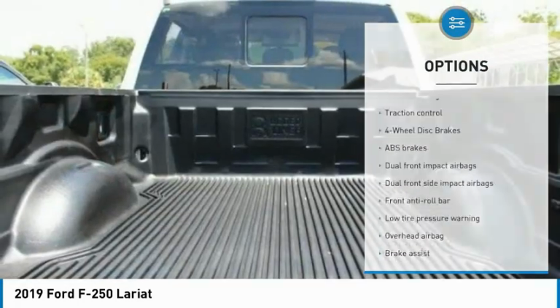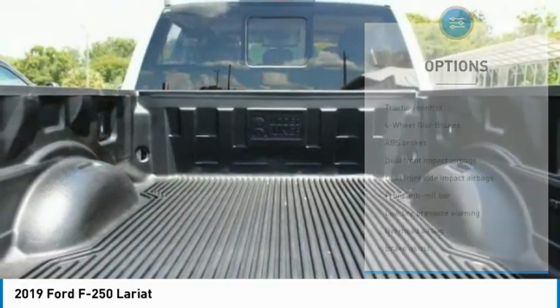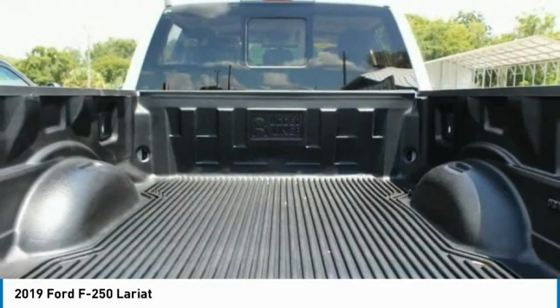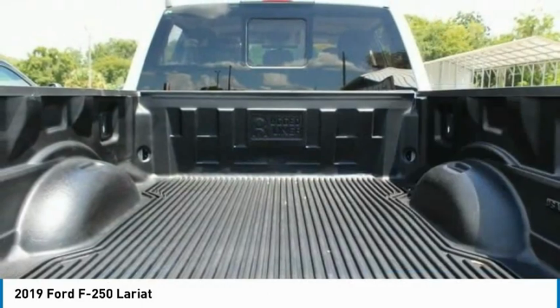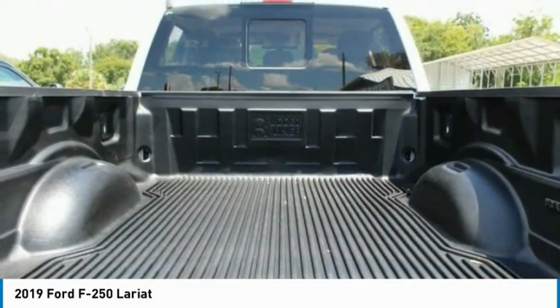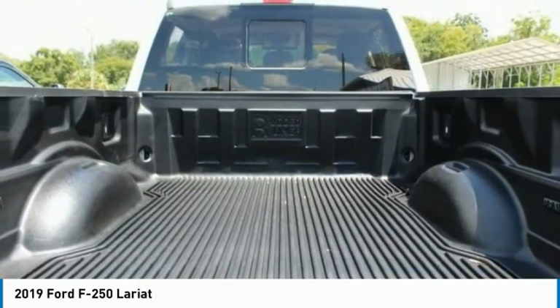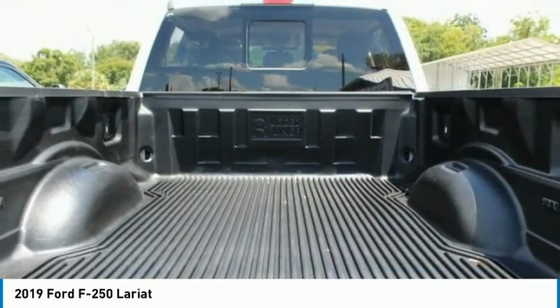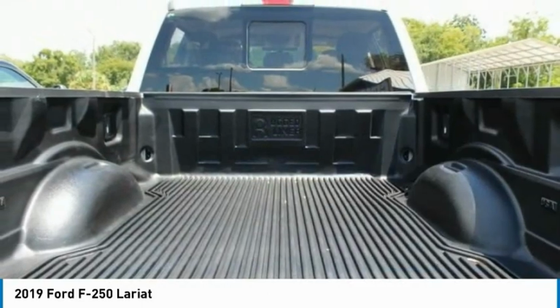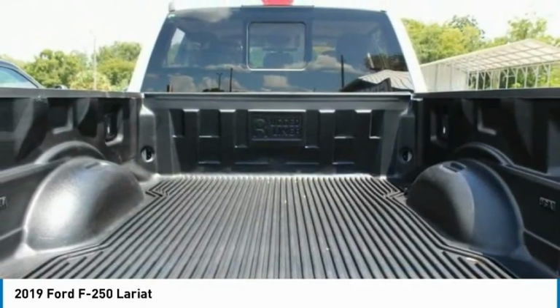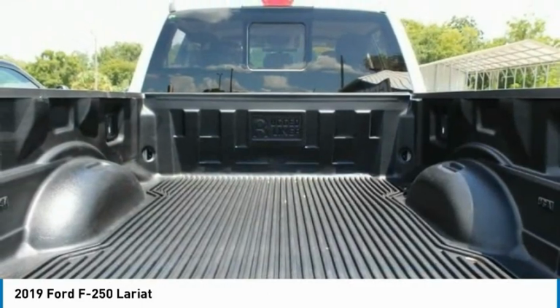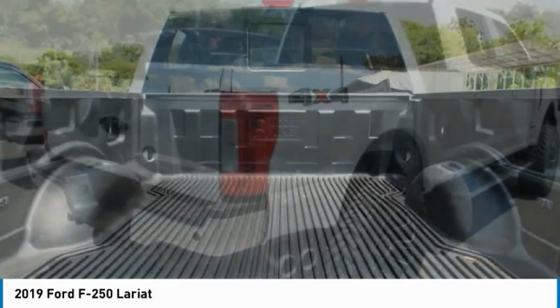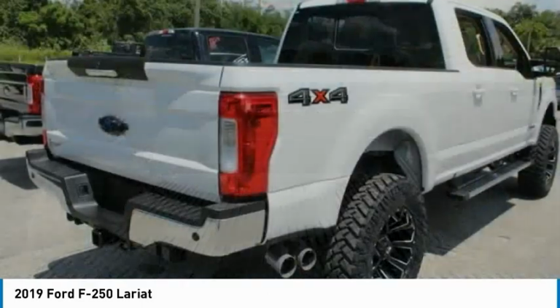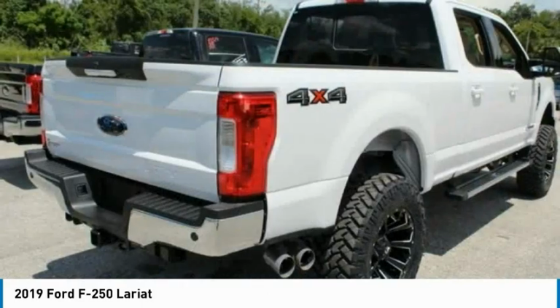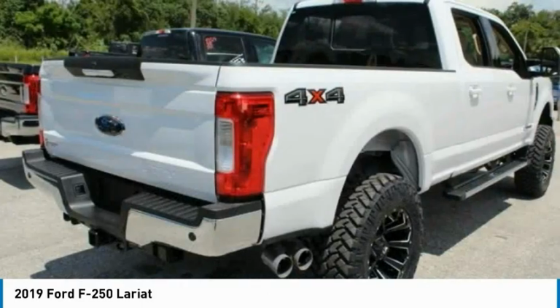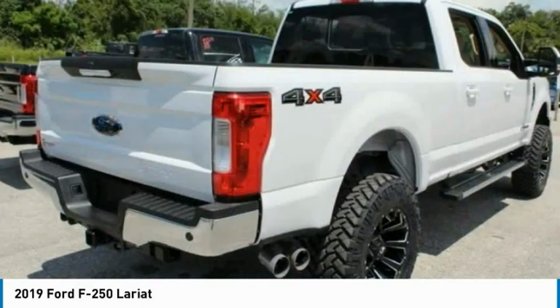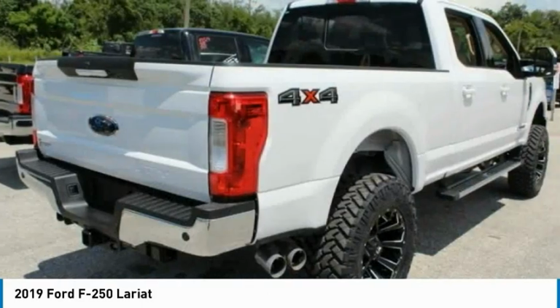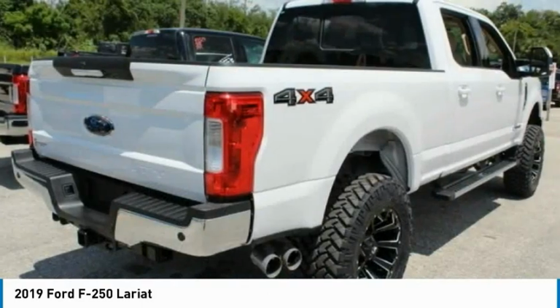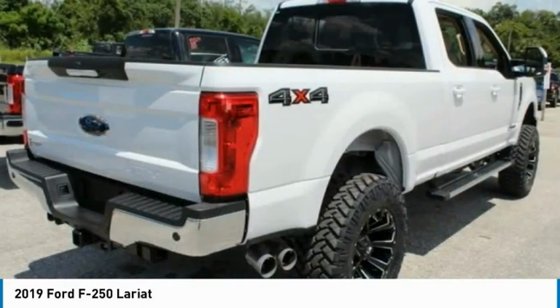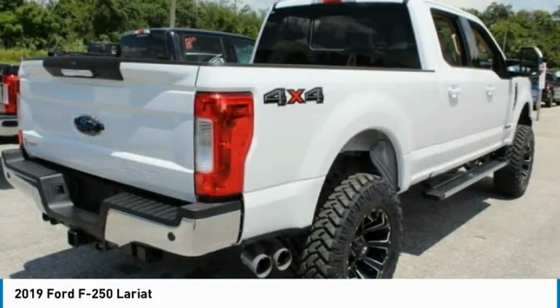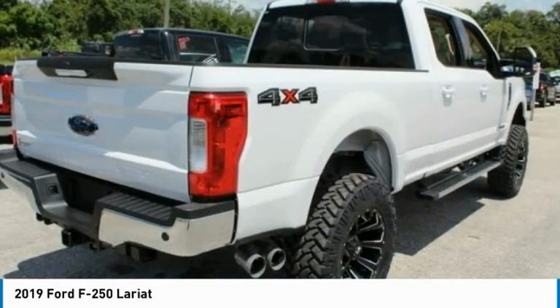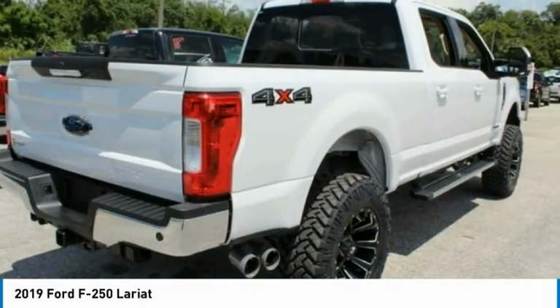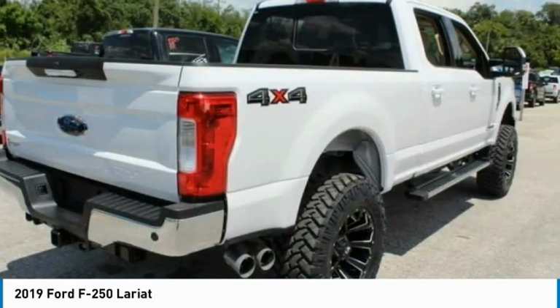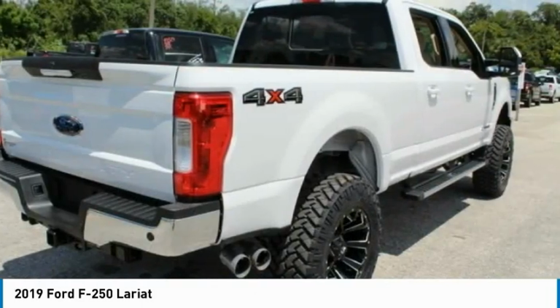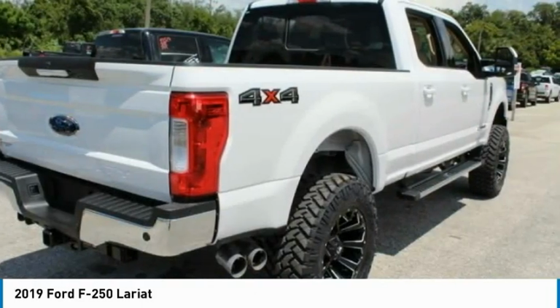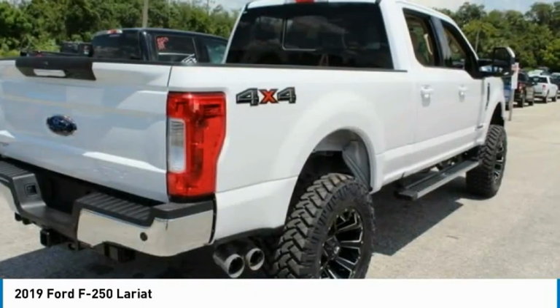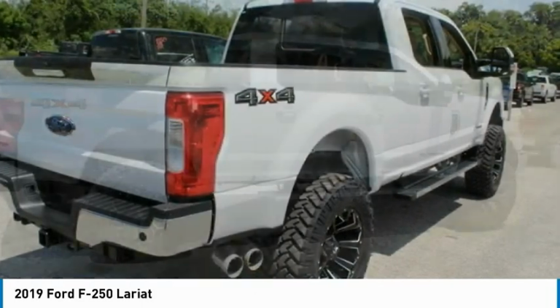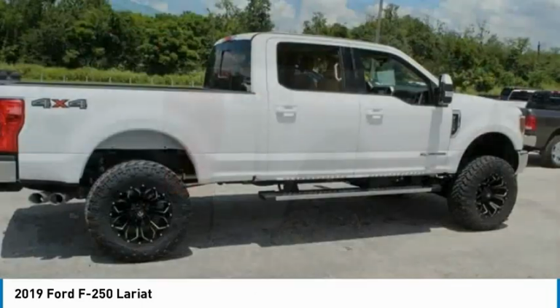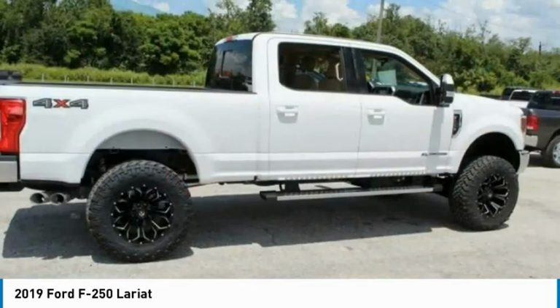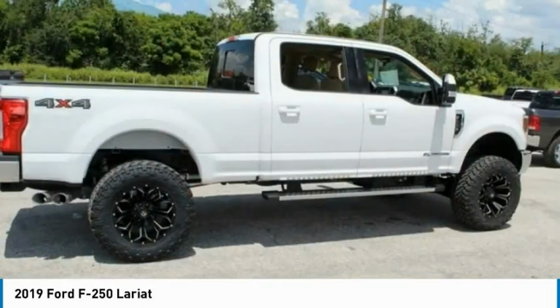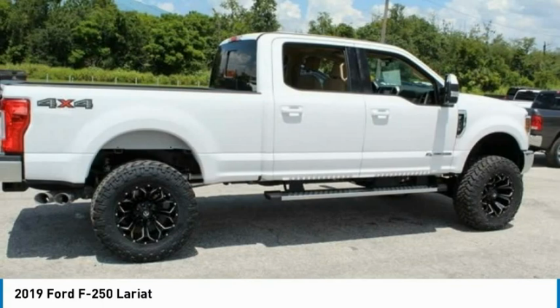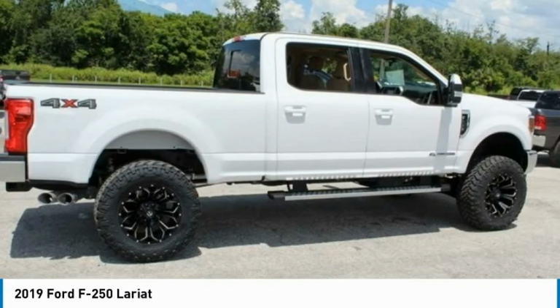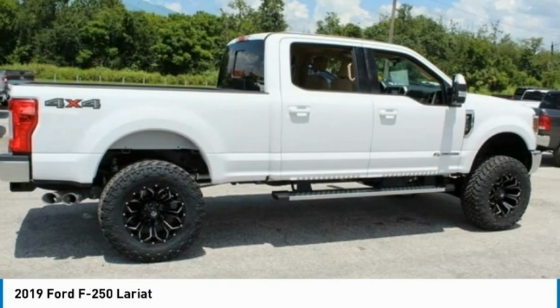Trip computer, tachometer, power steering, overhead console. Wouldn't you look great in this vehicle?